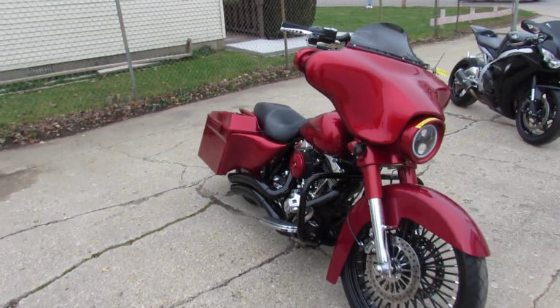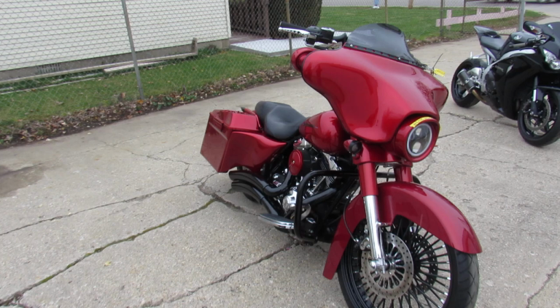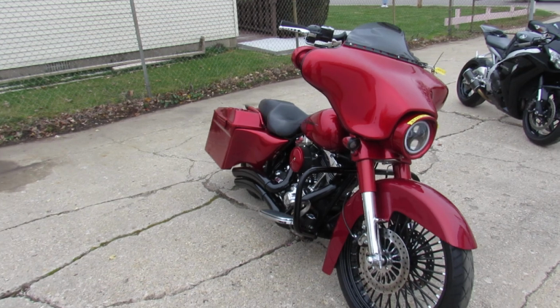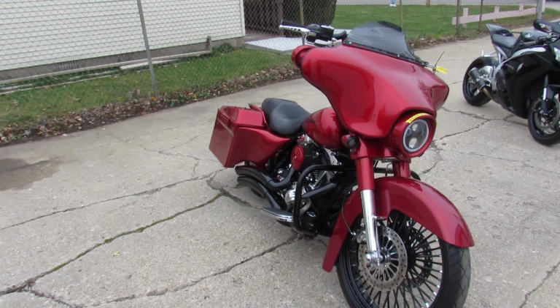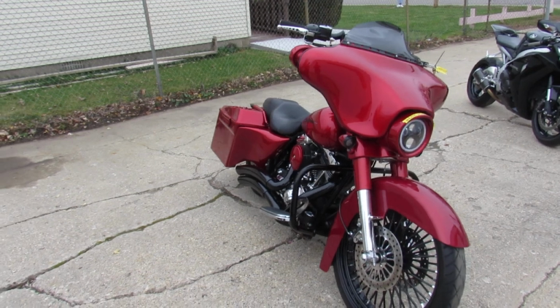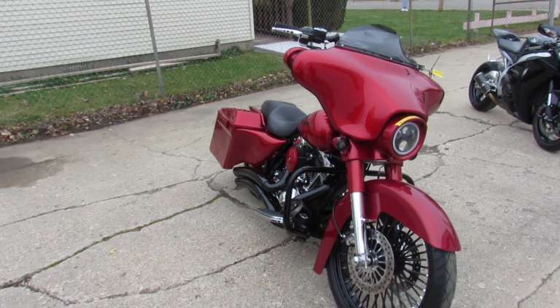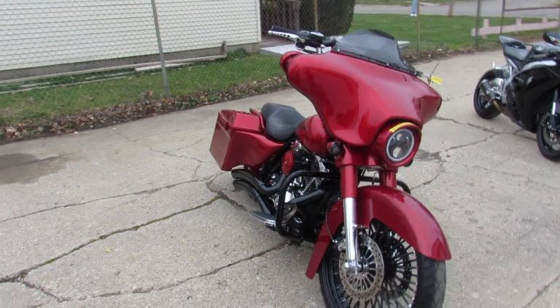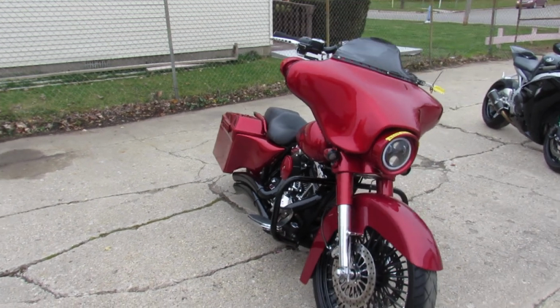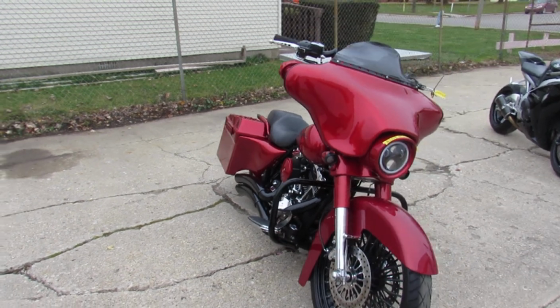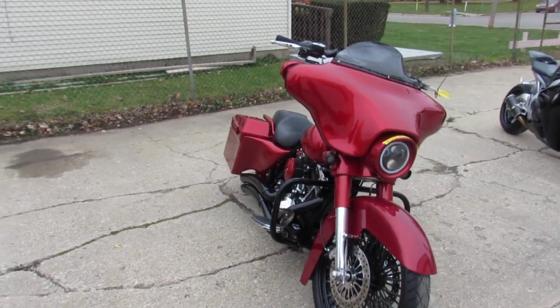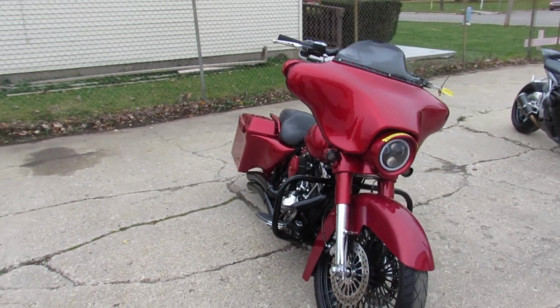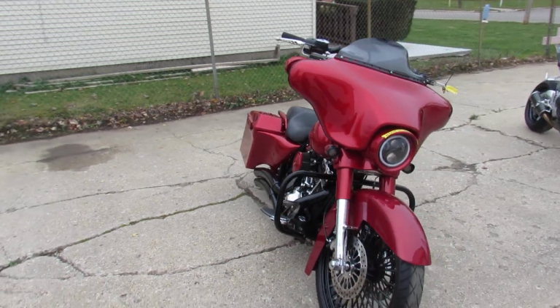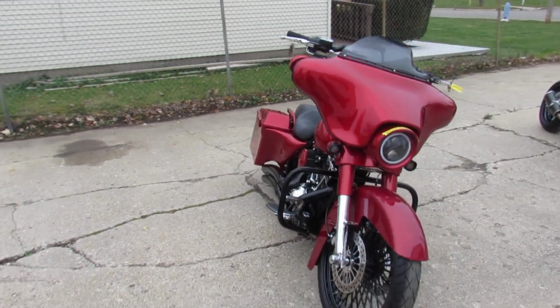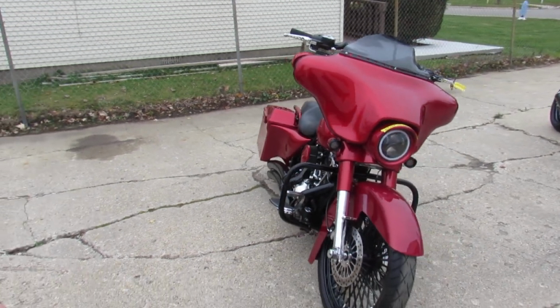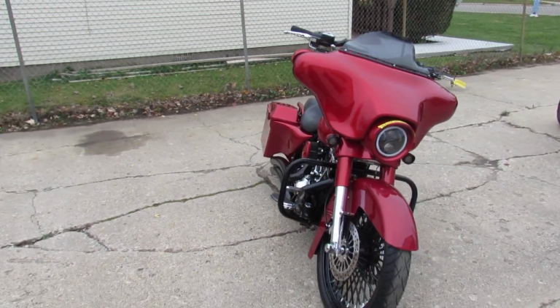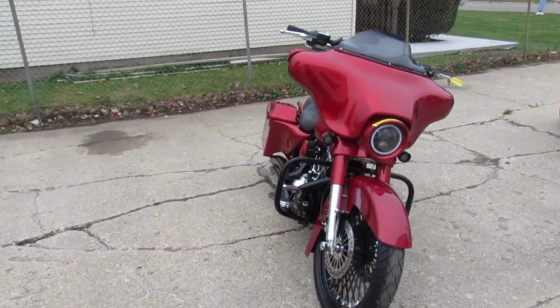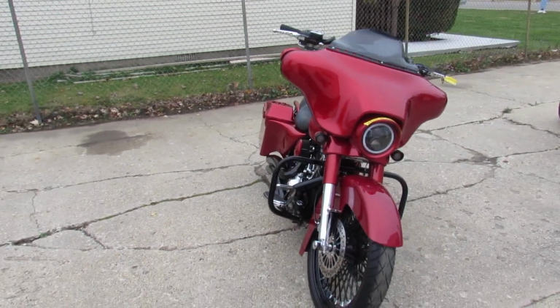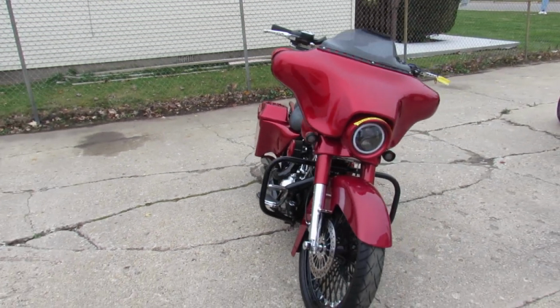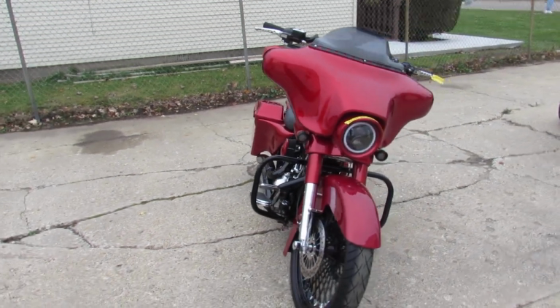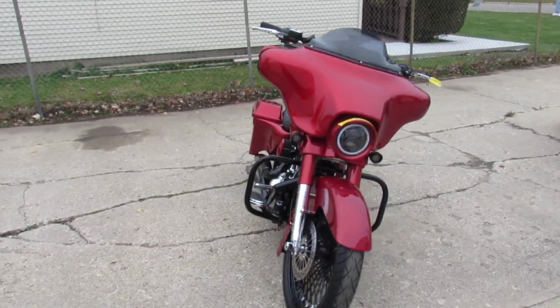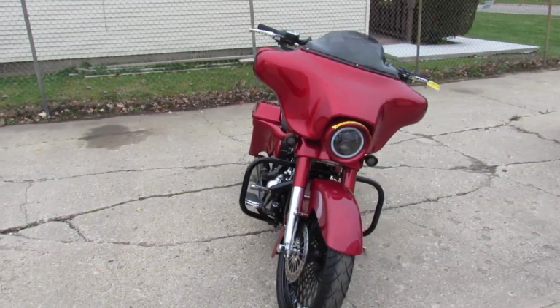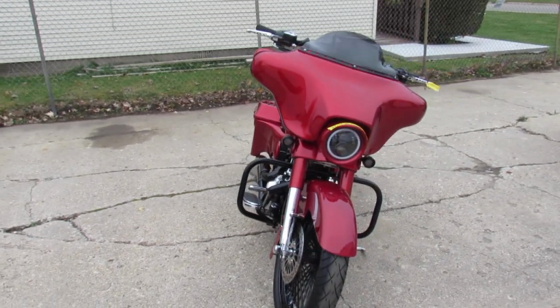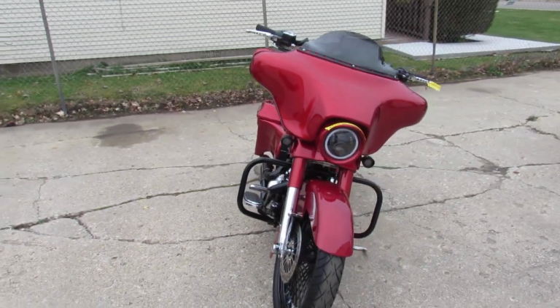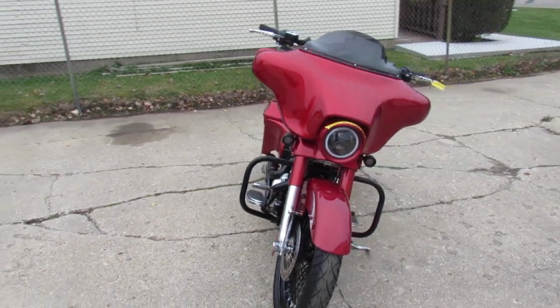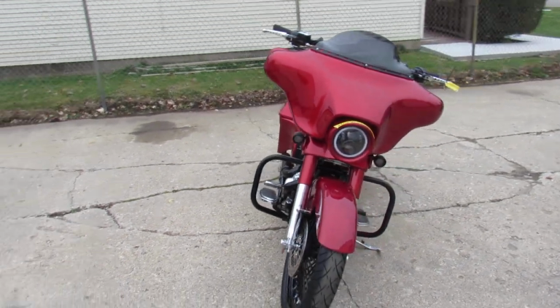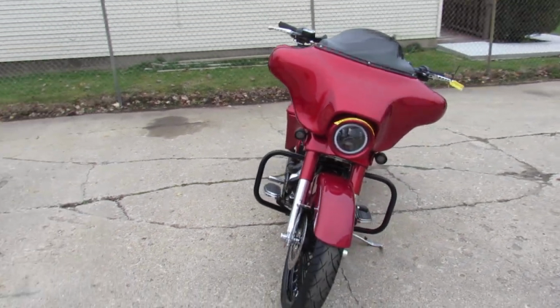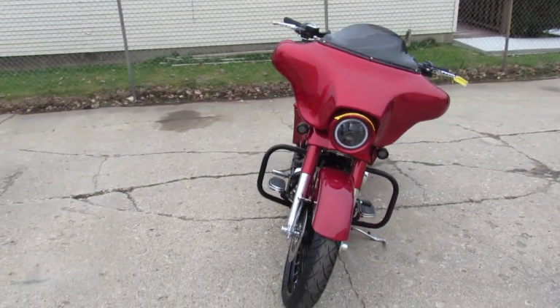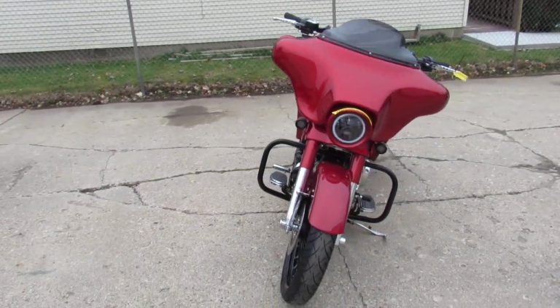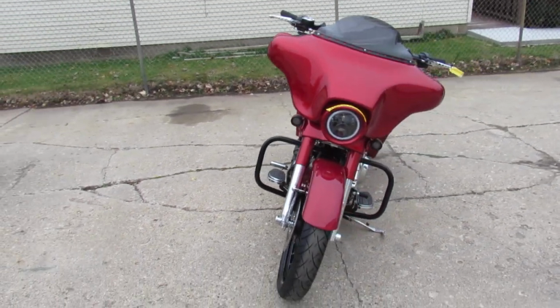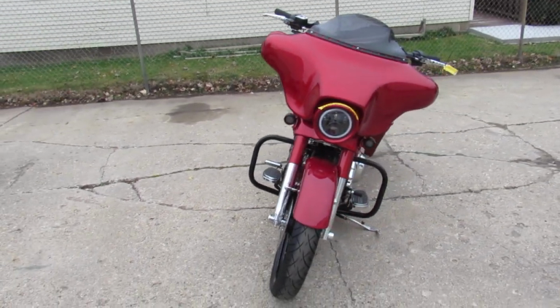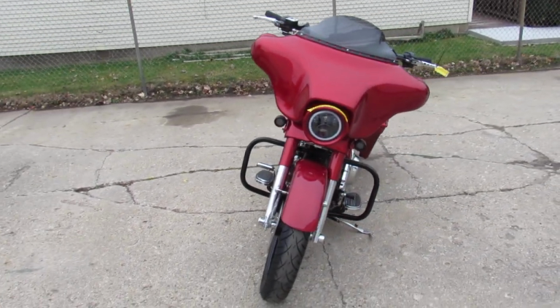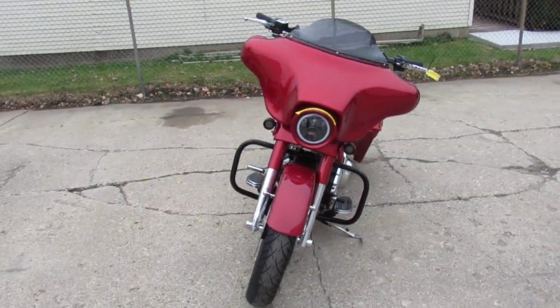It's got a Vance and Hines exhaust, going to make it sound as cool as it looks guys. You're not going to want to miss it.